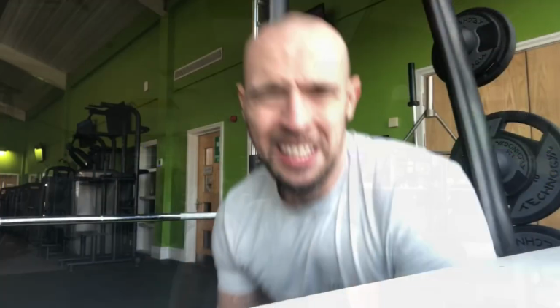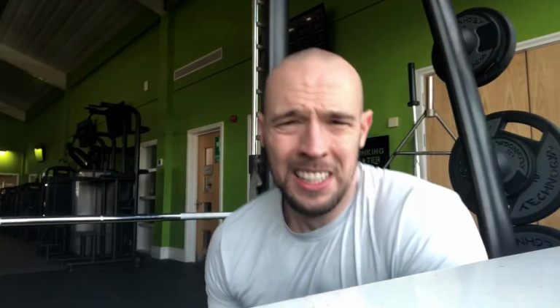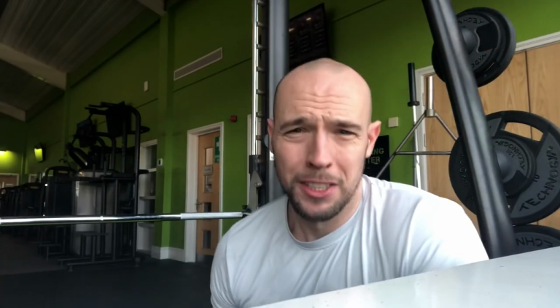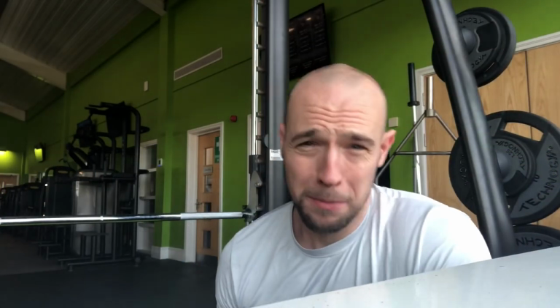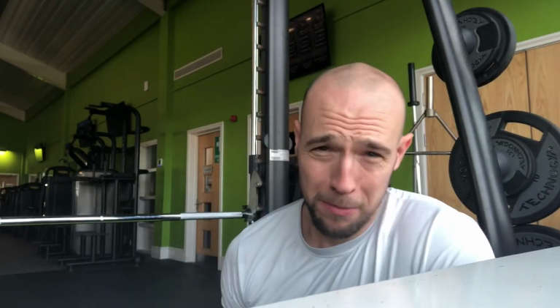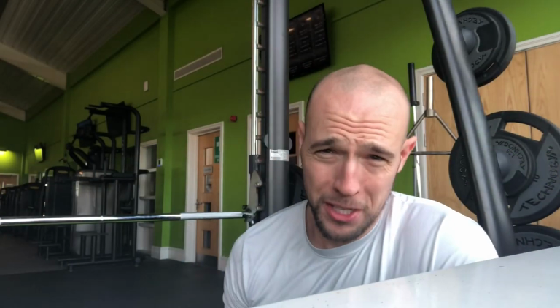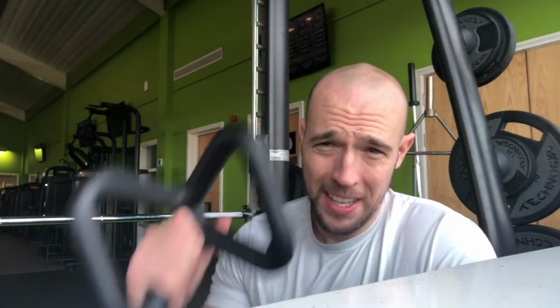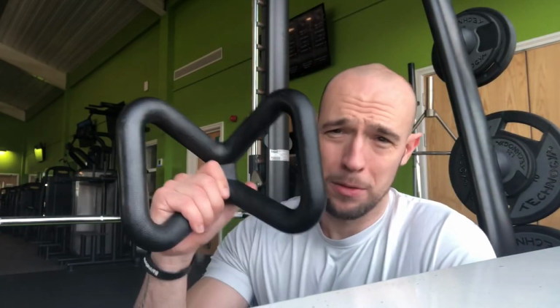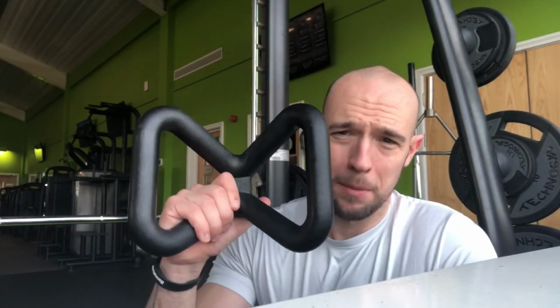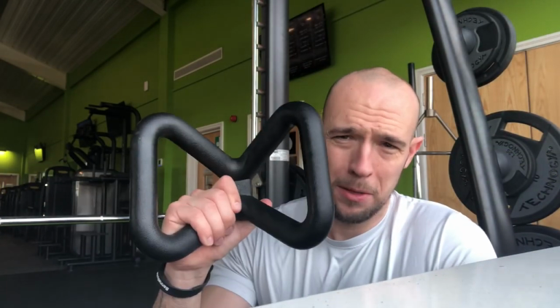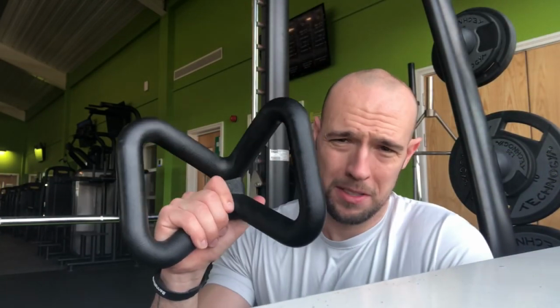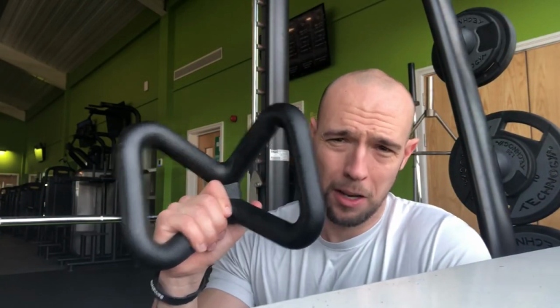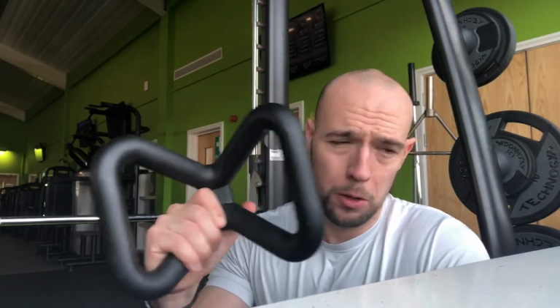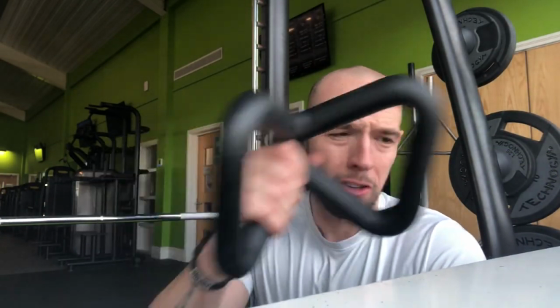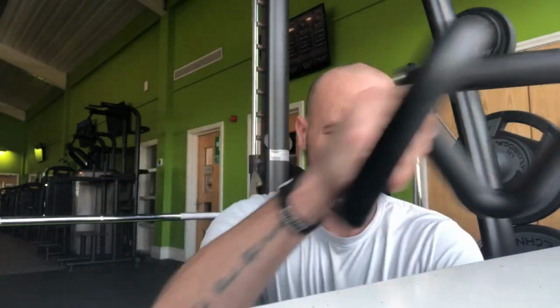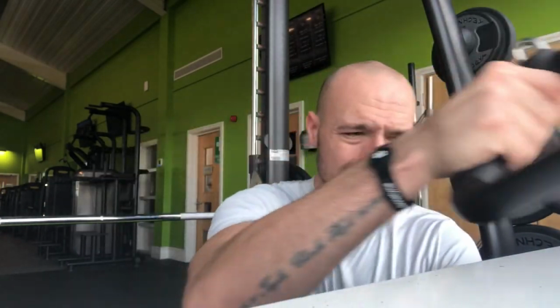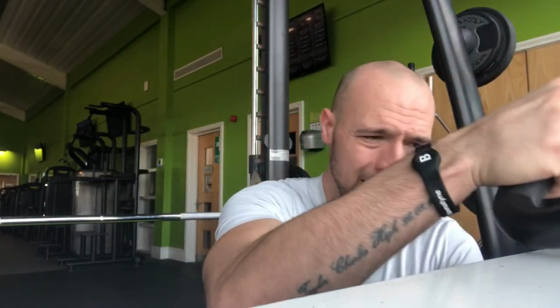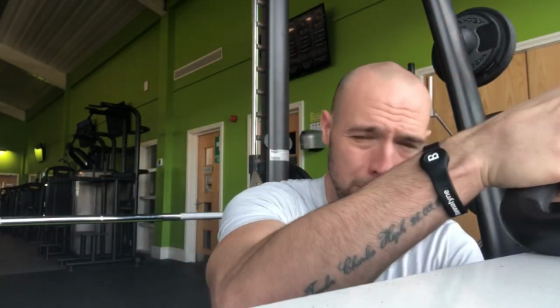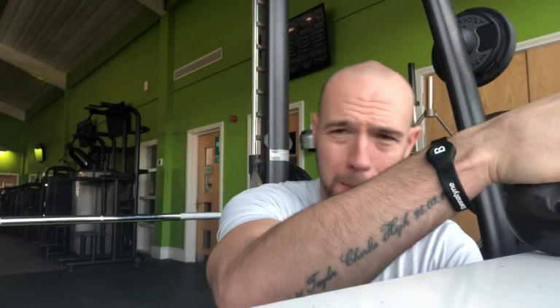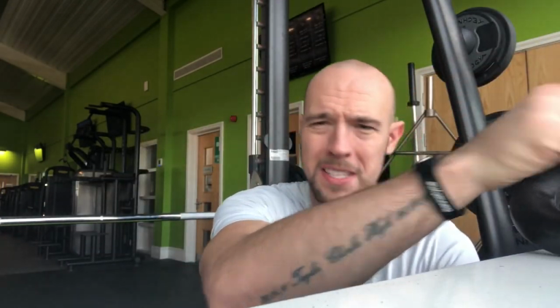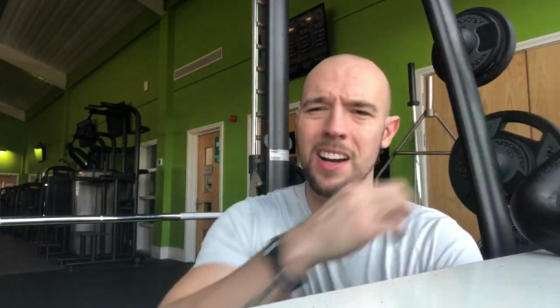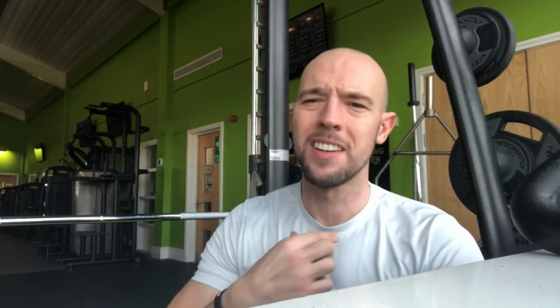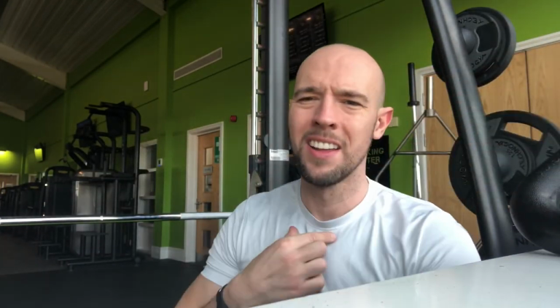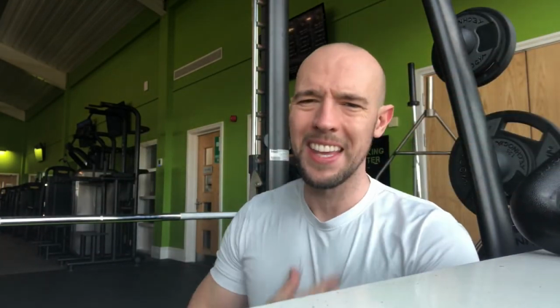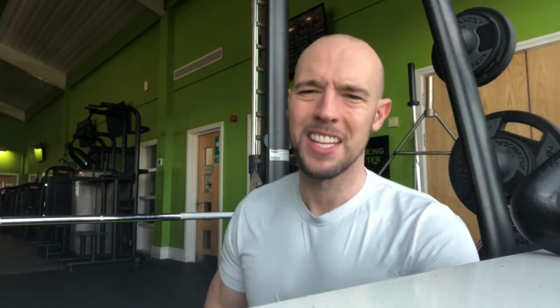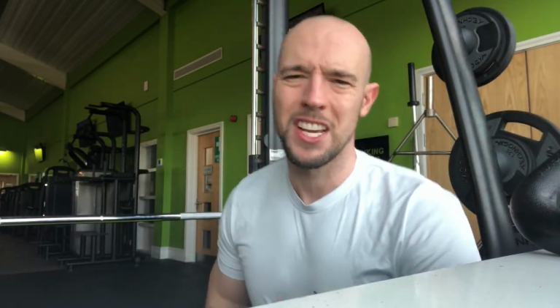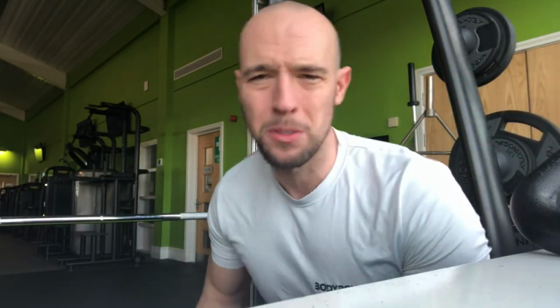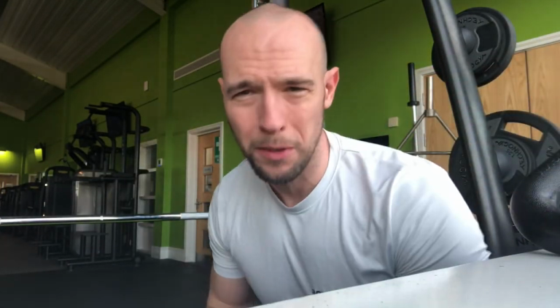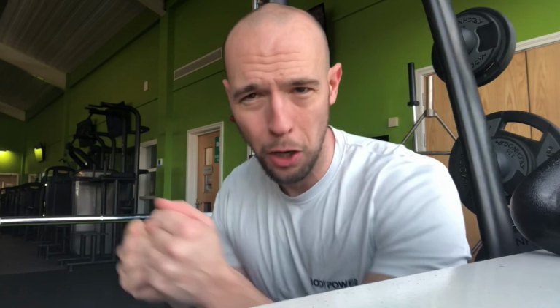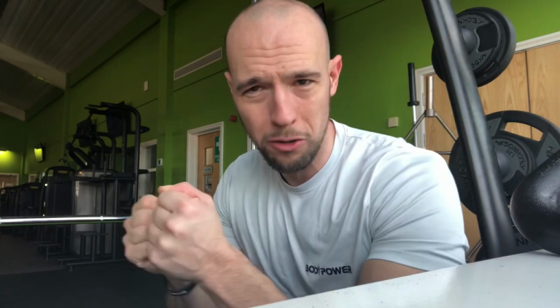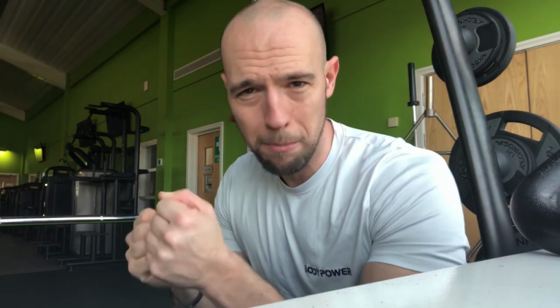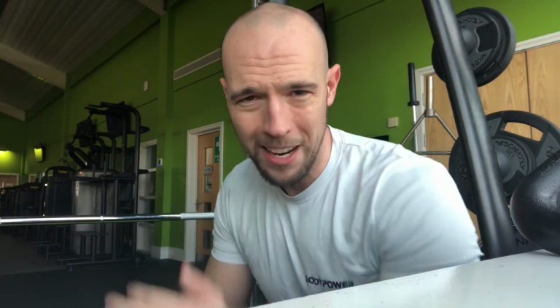Smith machine next — we're going to be using close grip to target the inner chest with a close grip press.